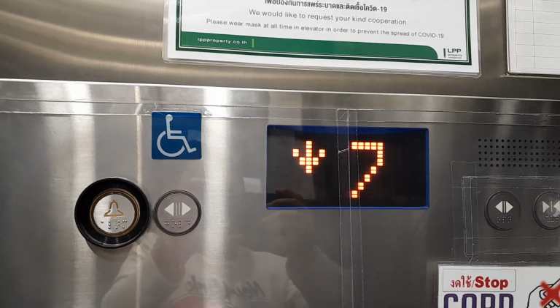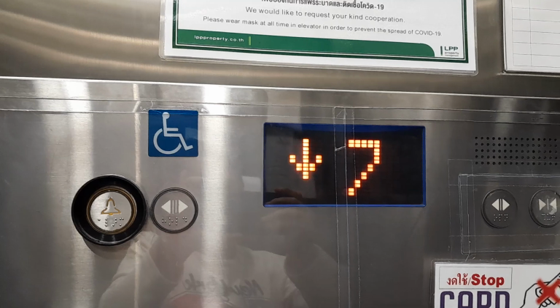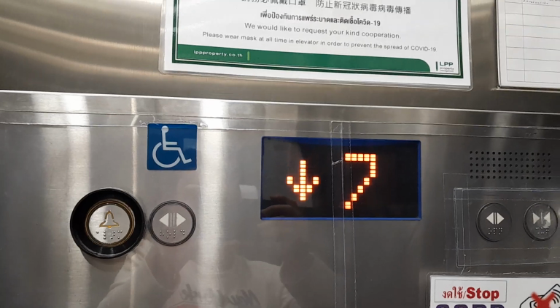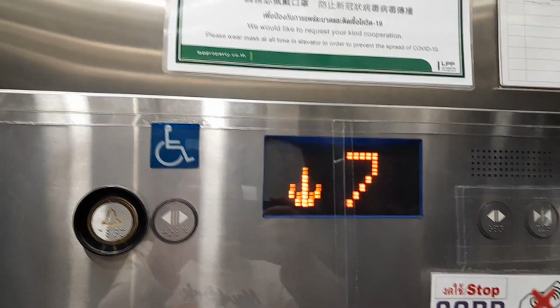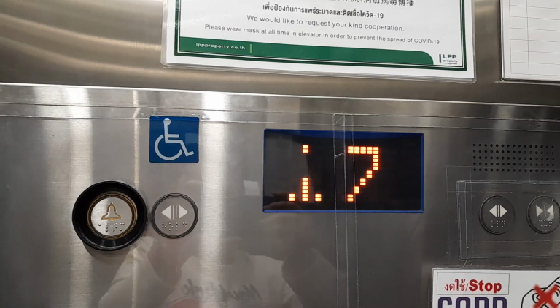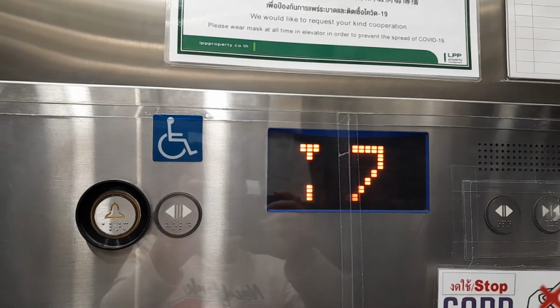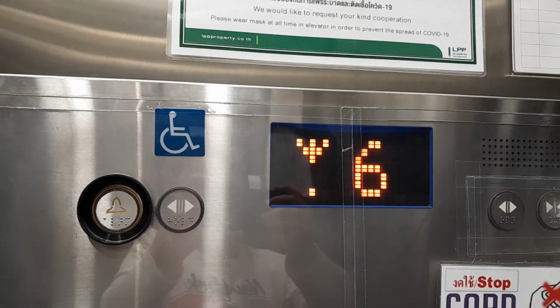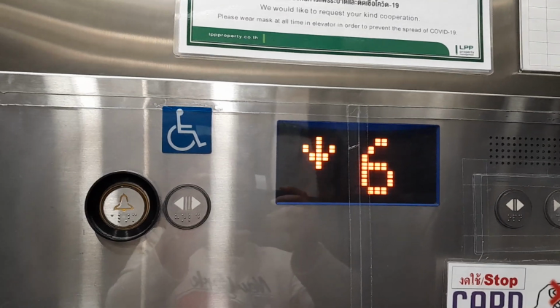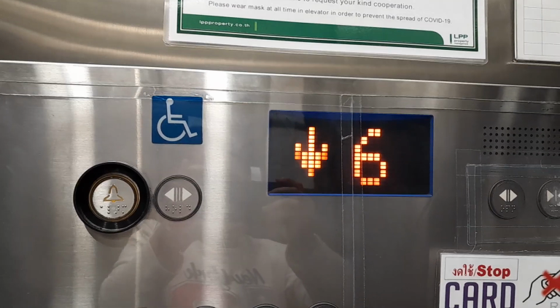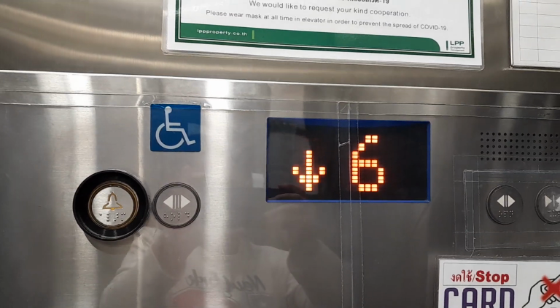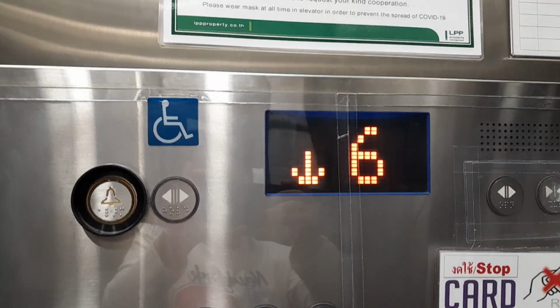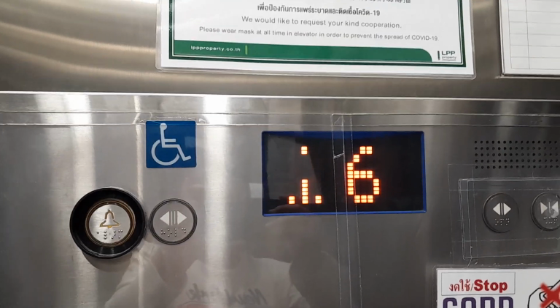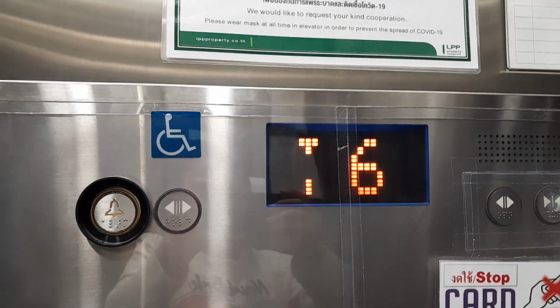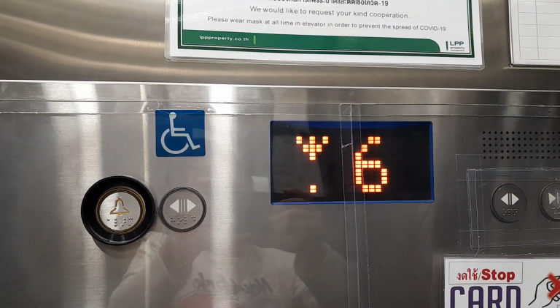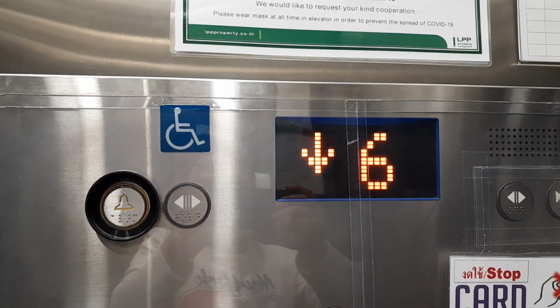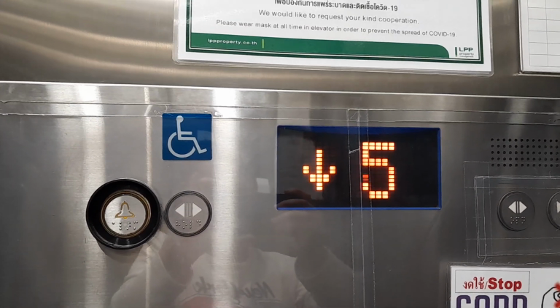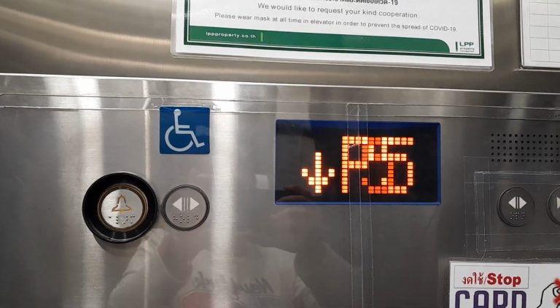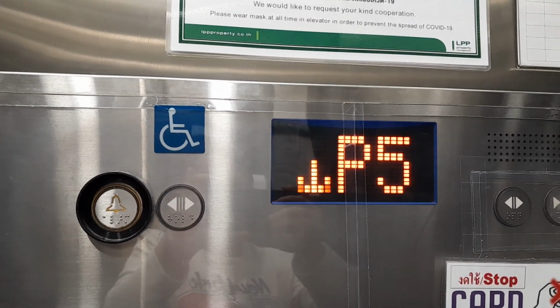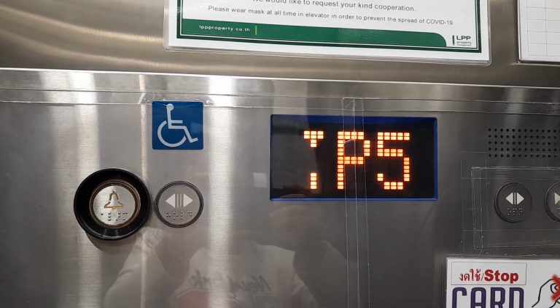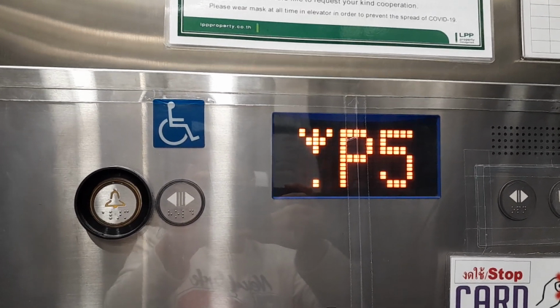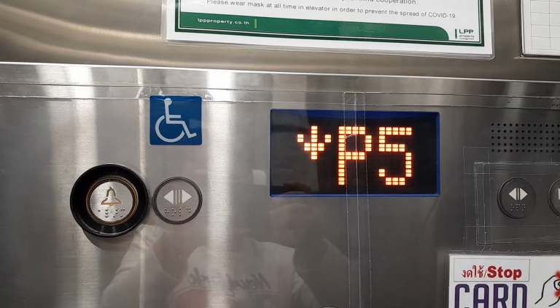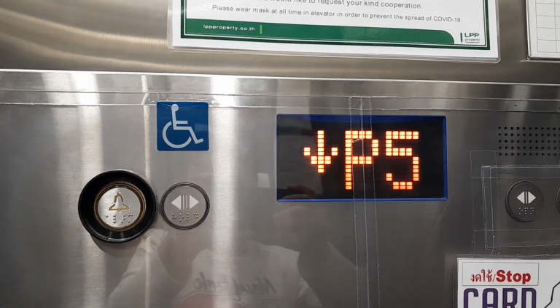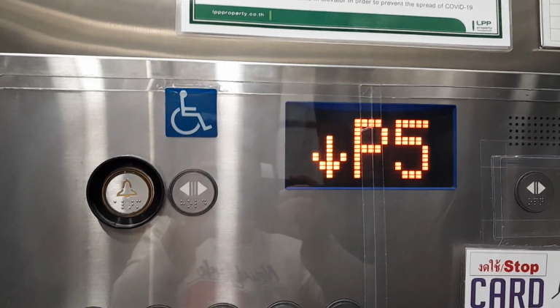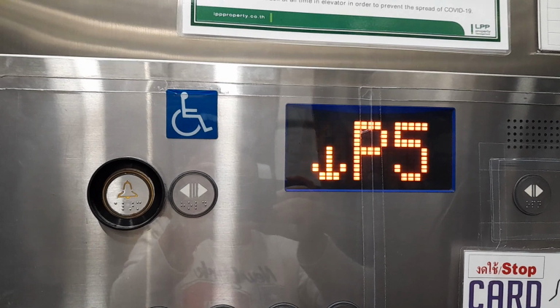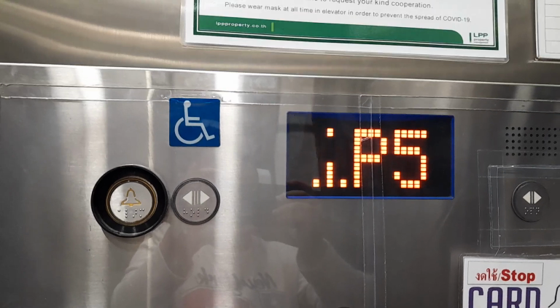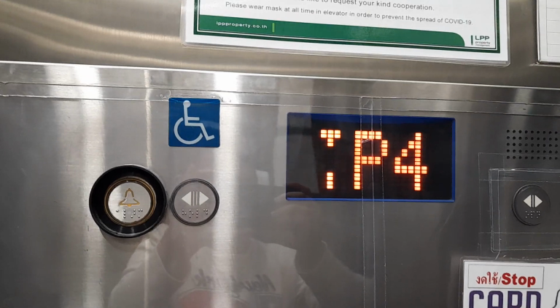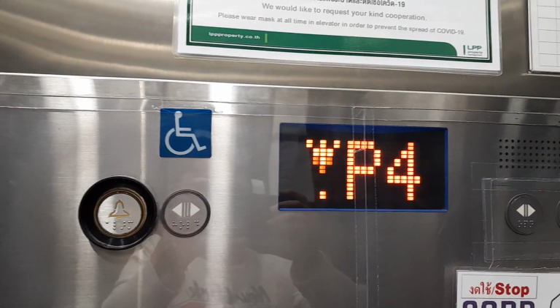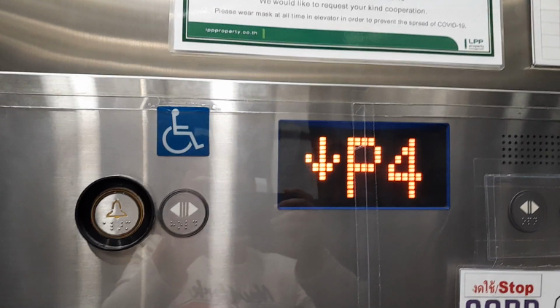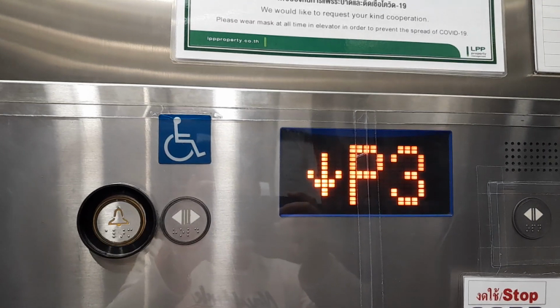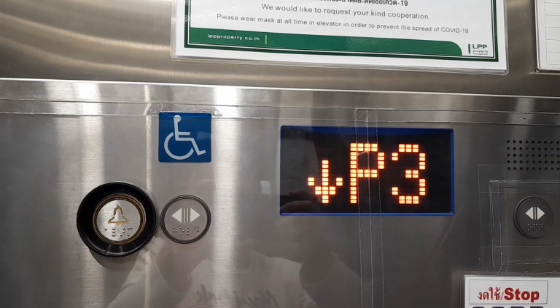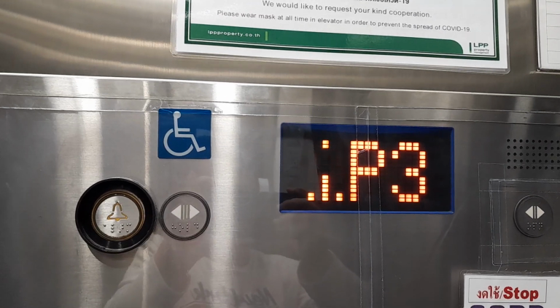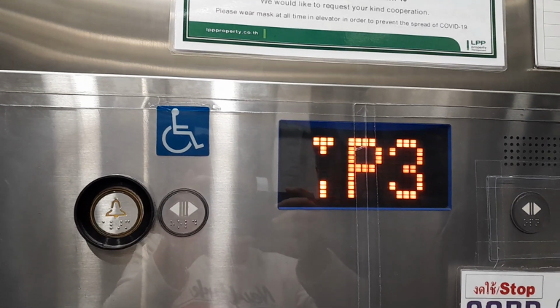I've never seen a 12x floor before. I've only seen 12a a lot, but this is the first time I've seen the 12x.